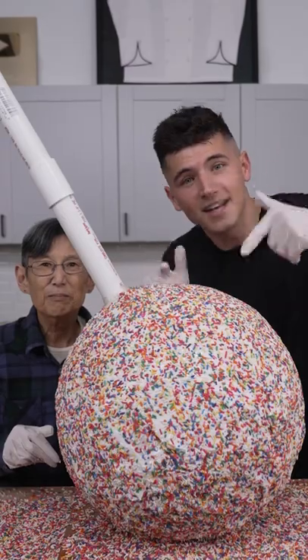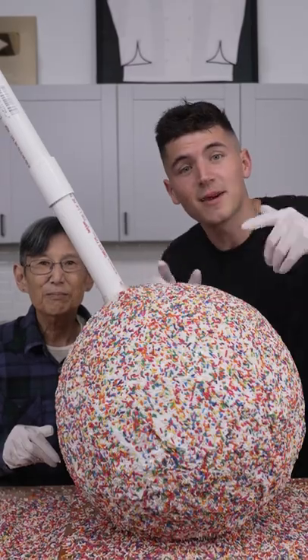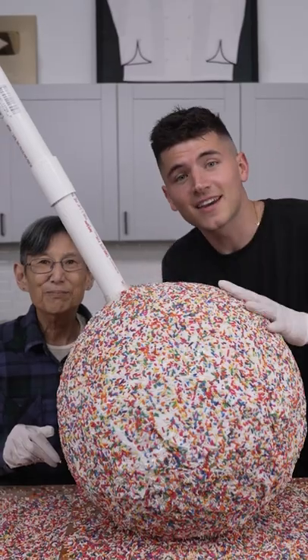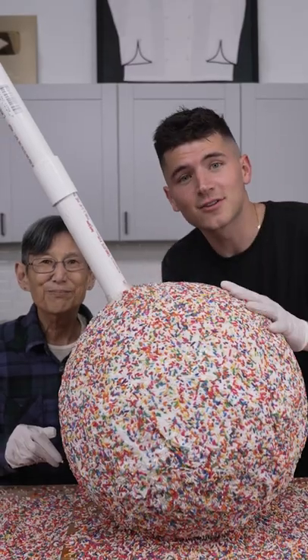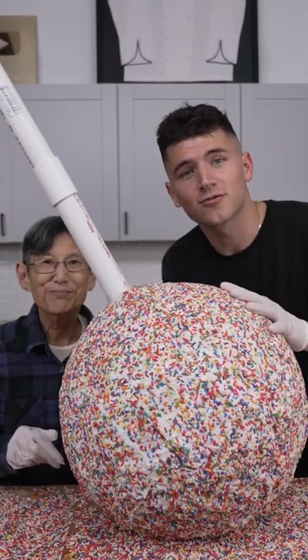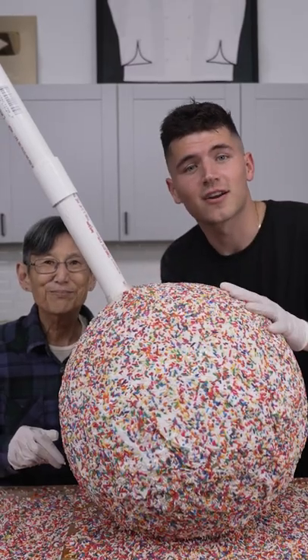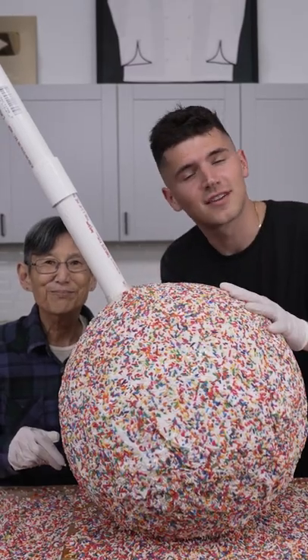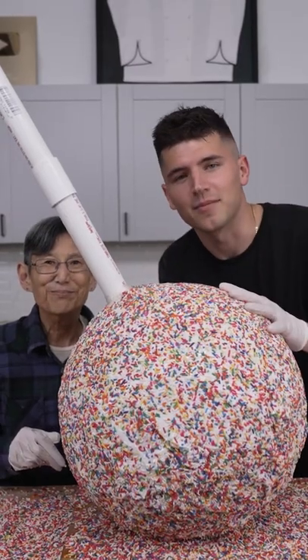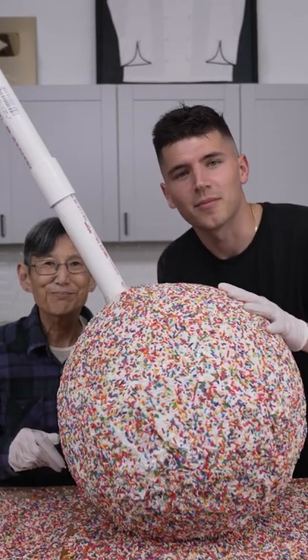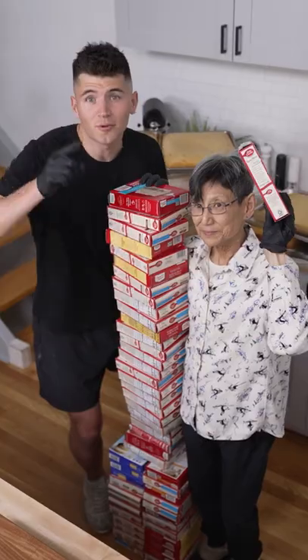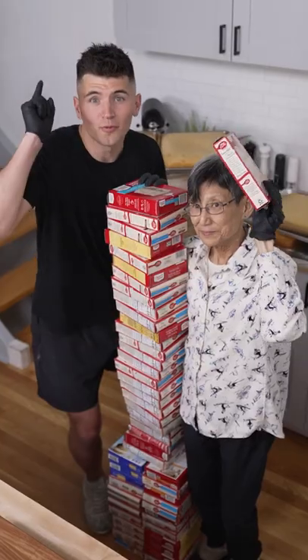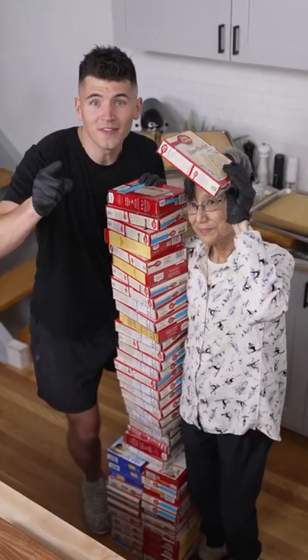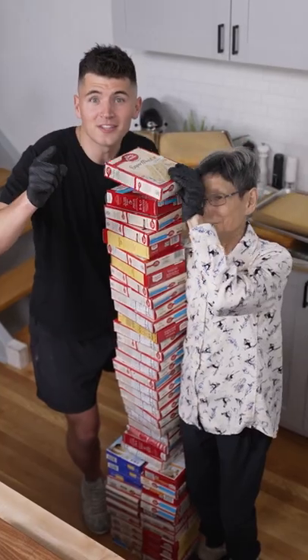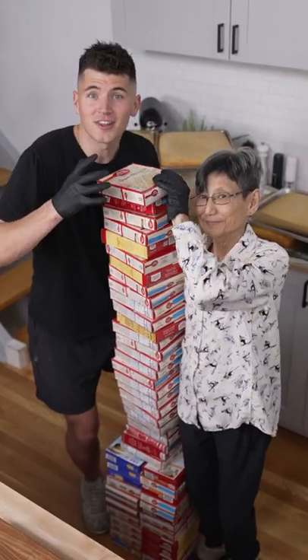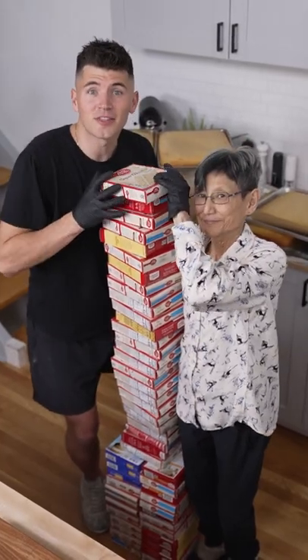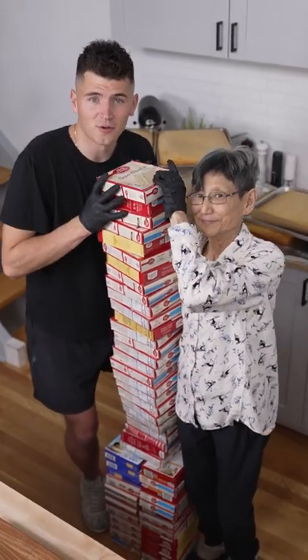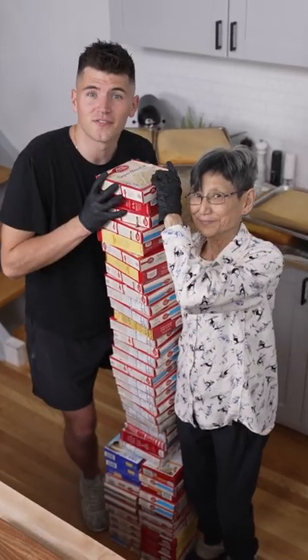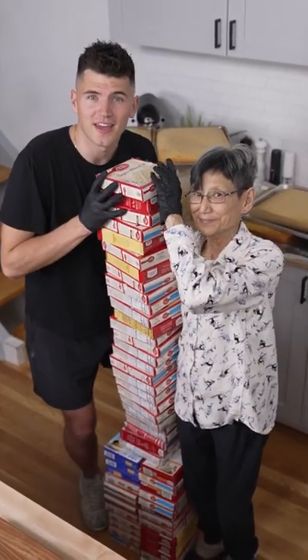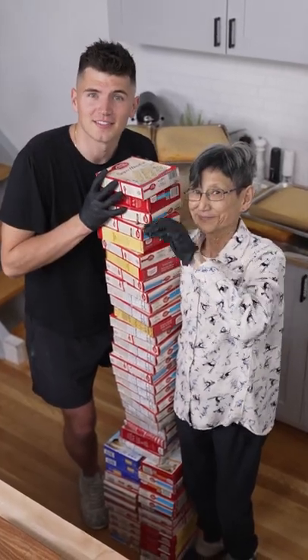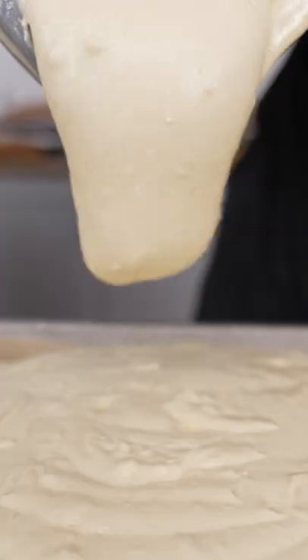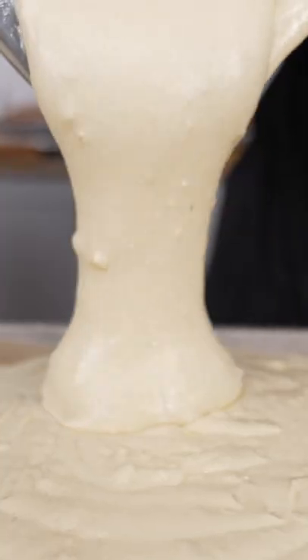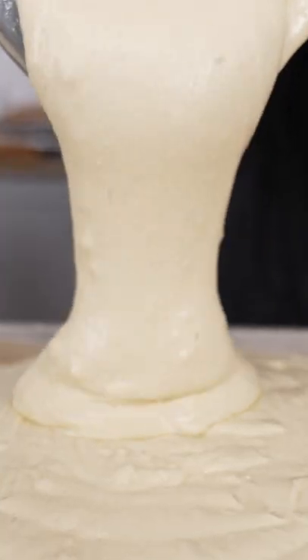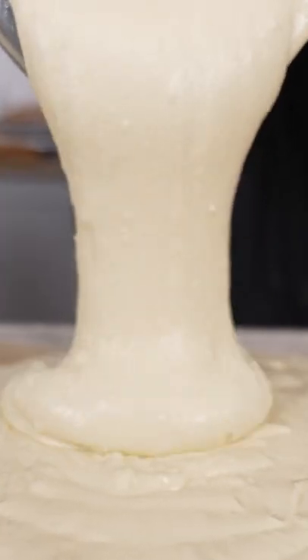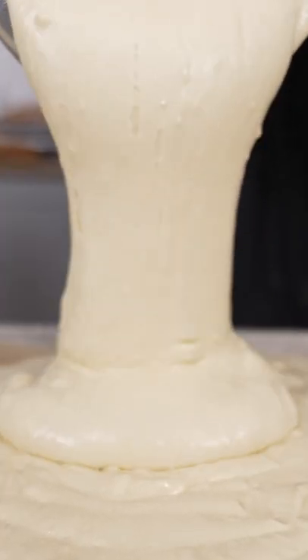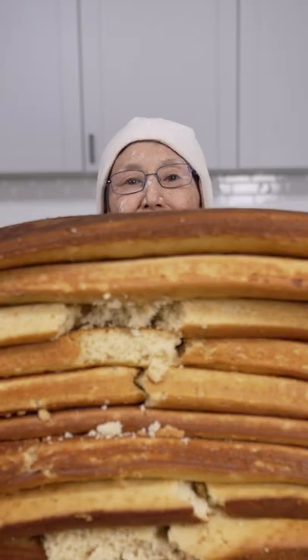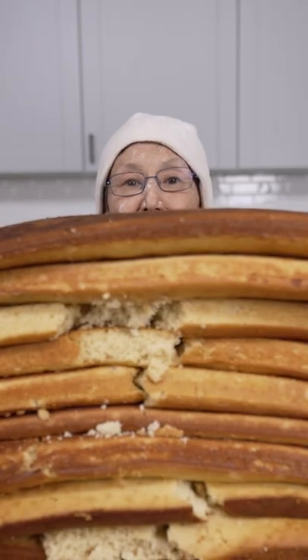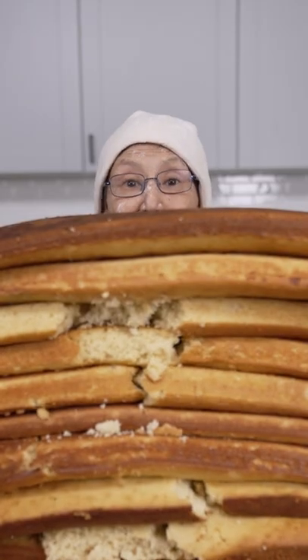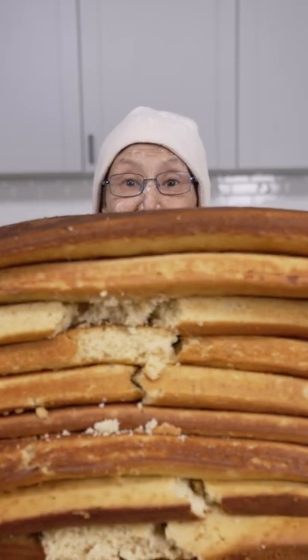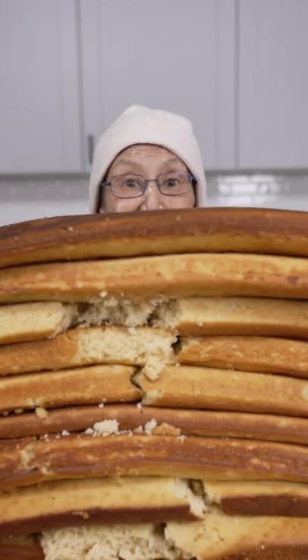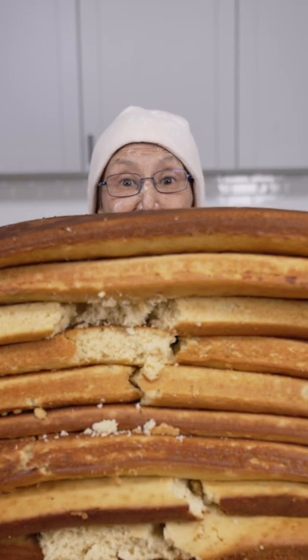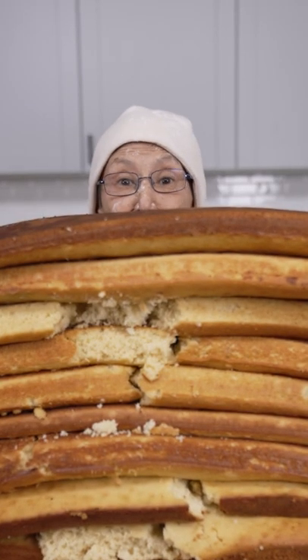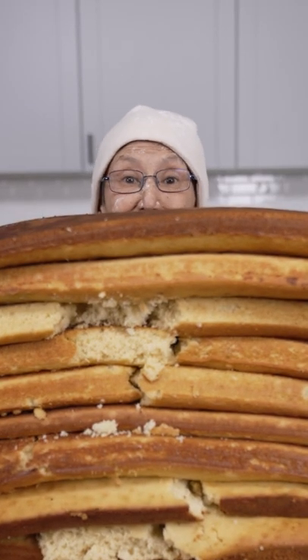Let's make a Guinness World Record cake pop. Start with one linja length worth of cakes. Now pour in that cake batter and bake your linja stack of cakes.